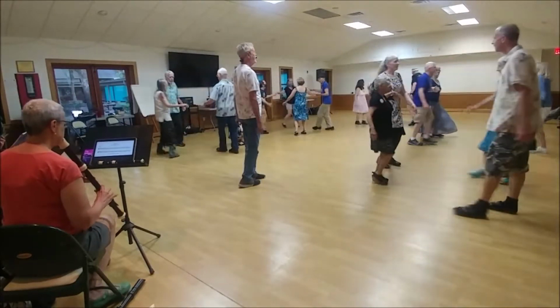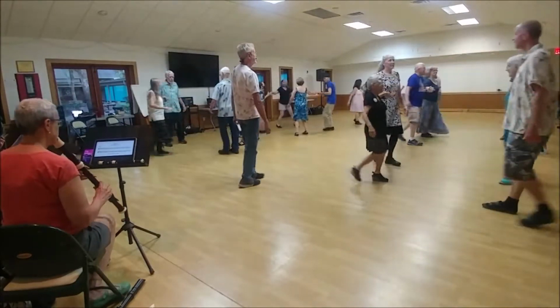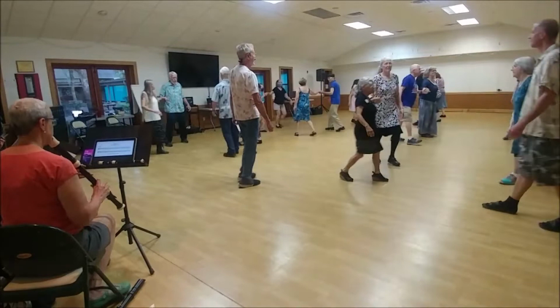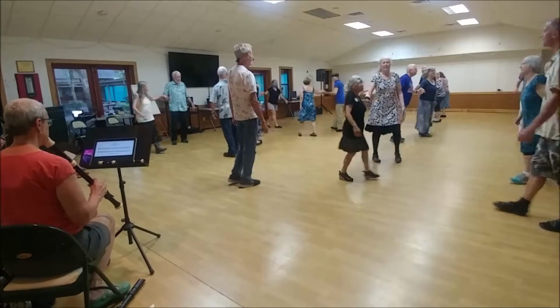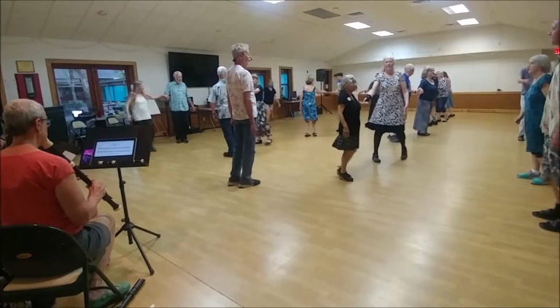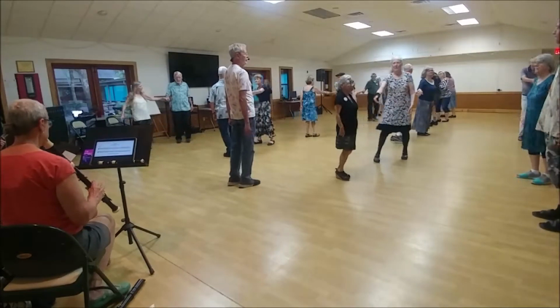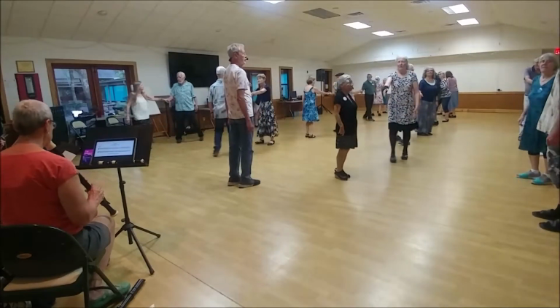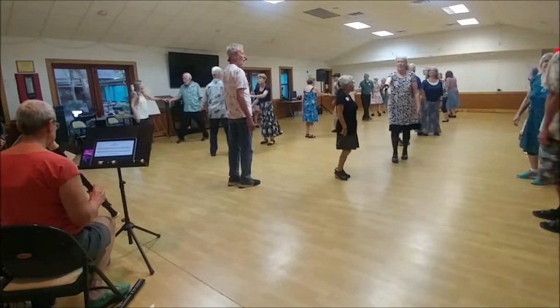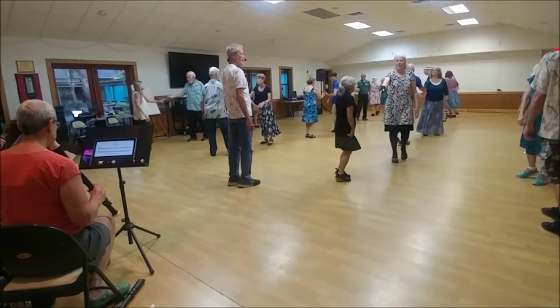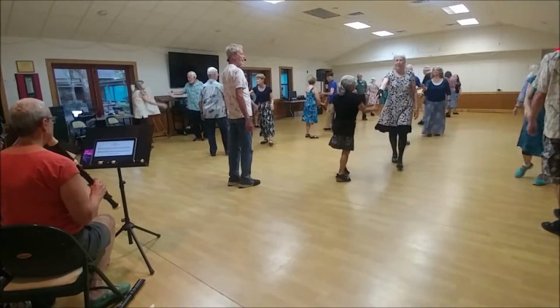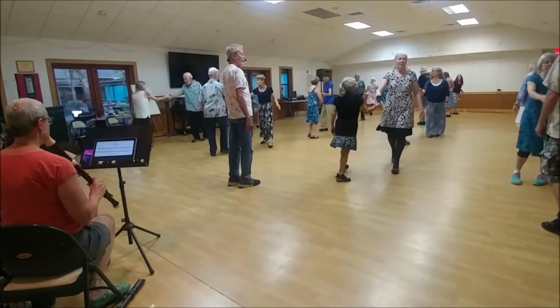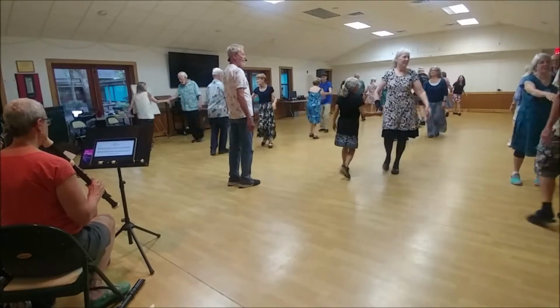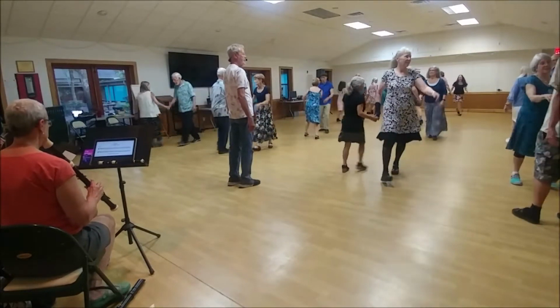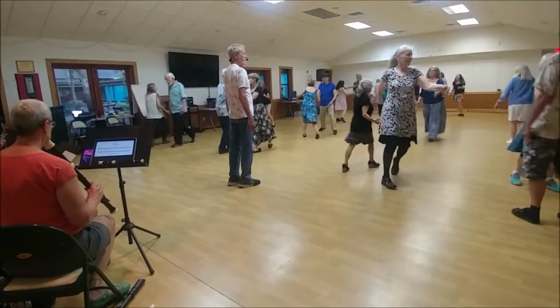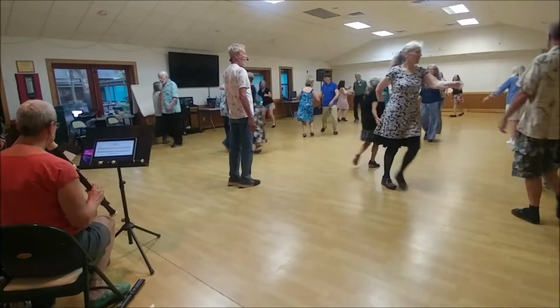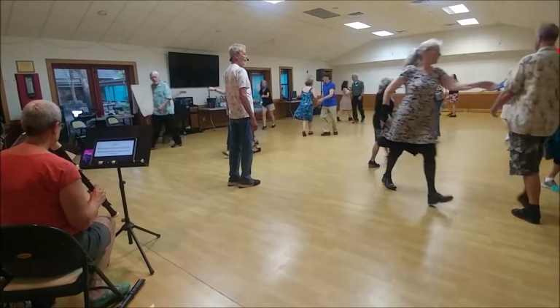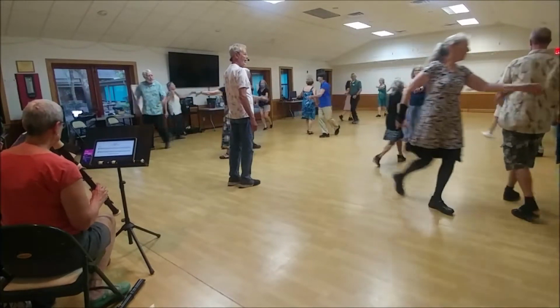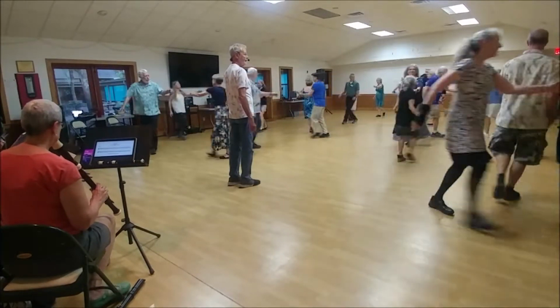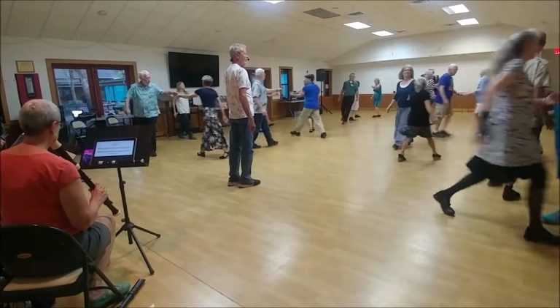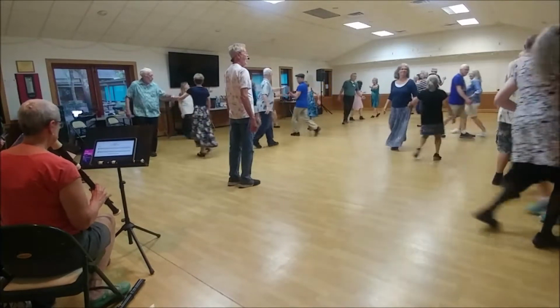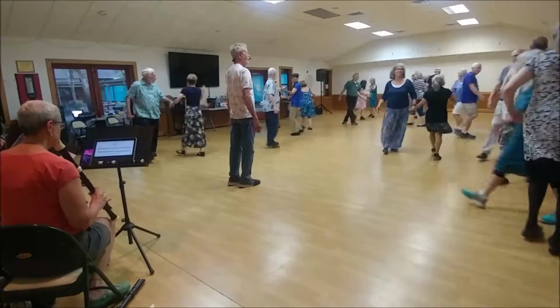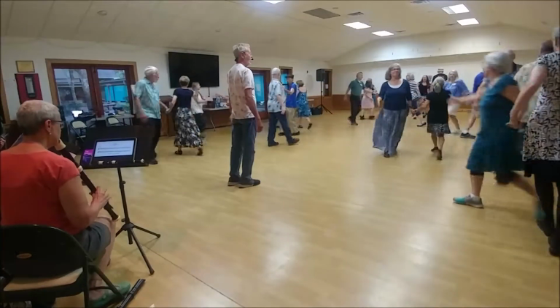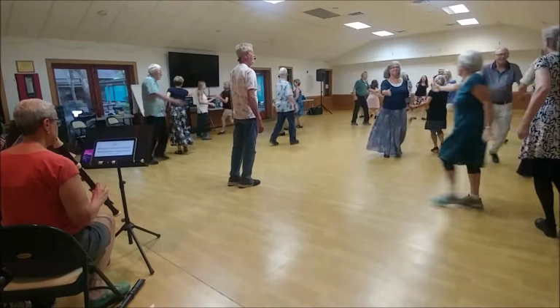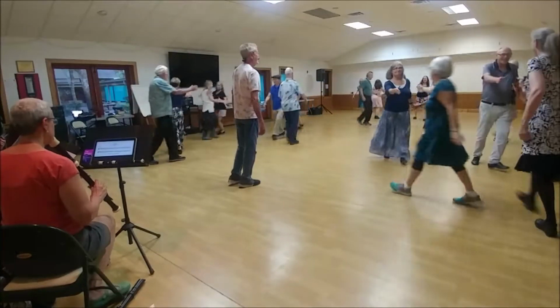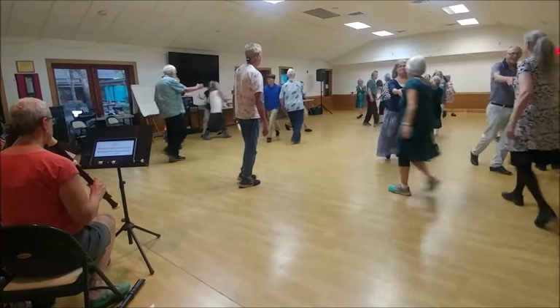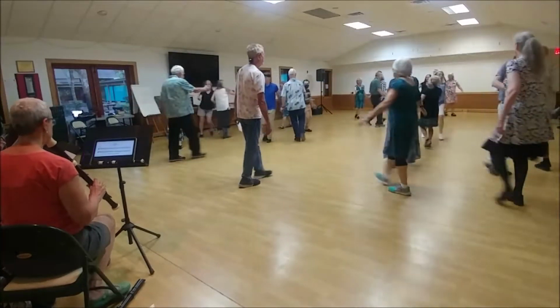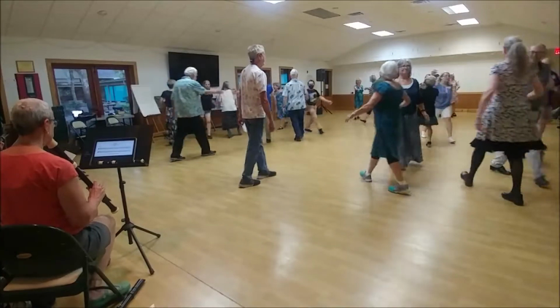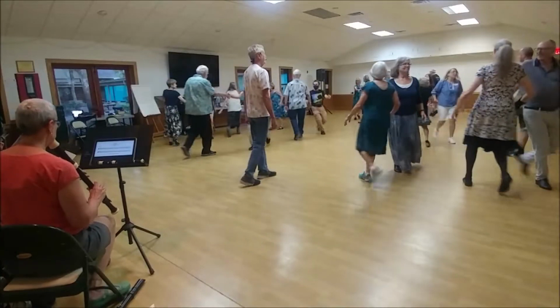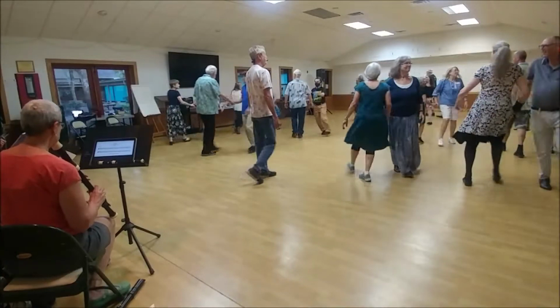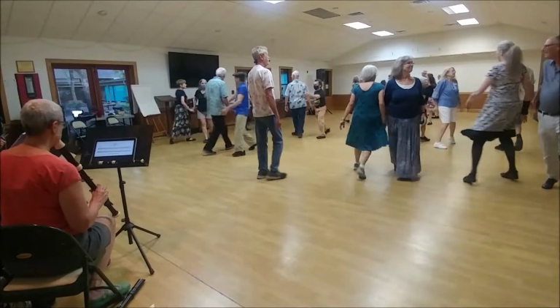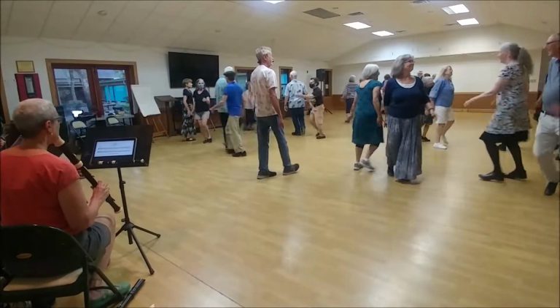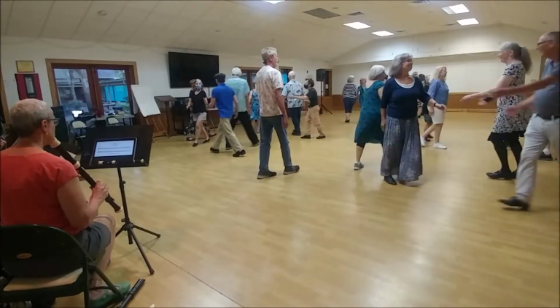Face that neighbor, give them your right hand. Right and left and right. There's your partner, two hands turn. There's your partner.